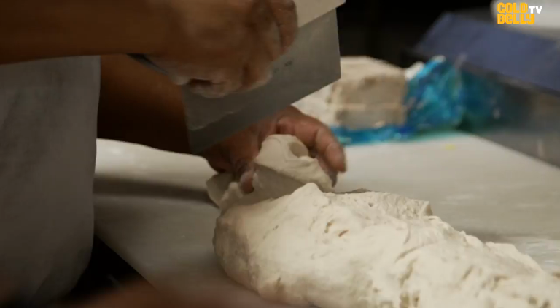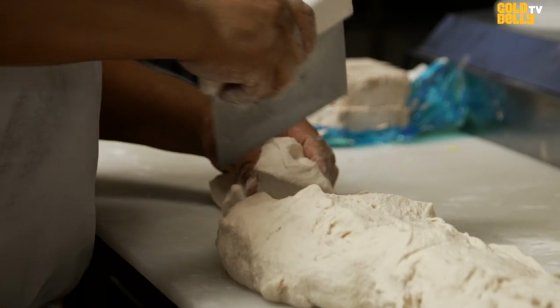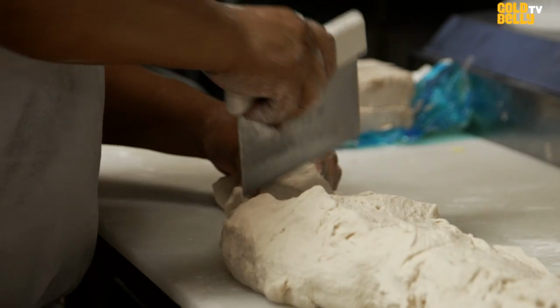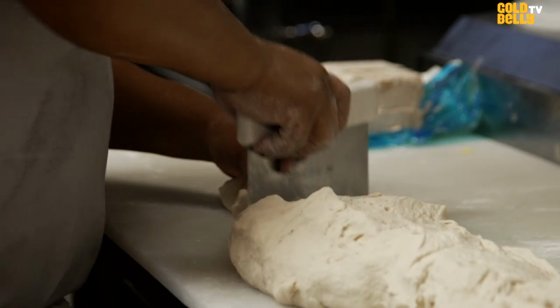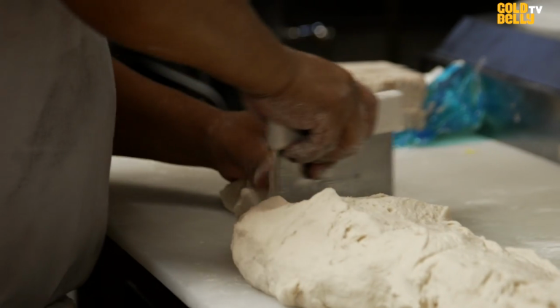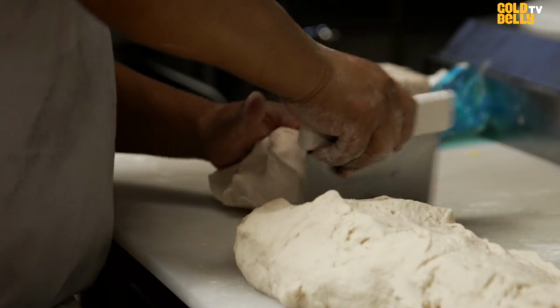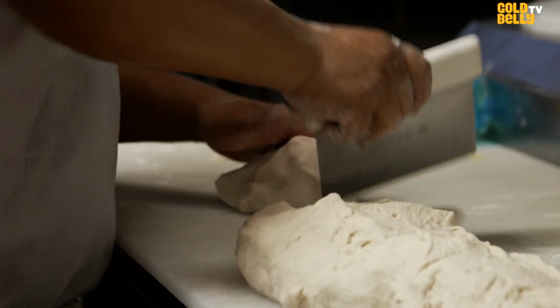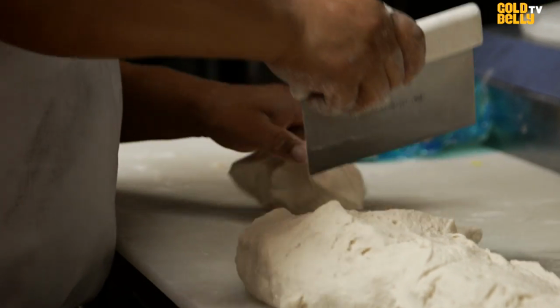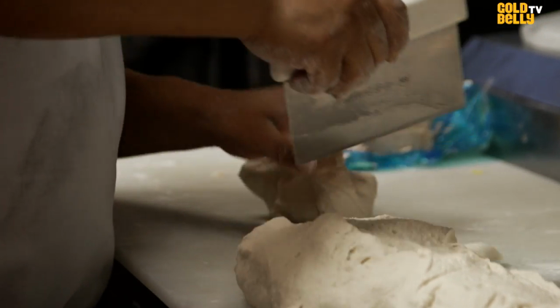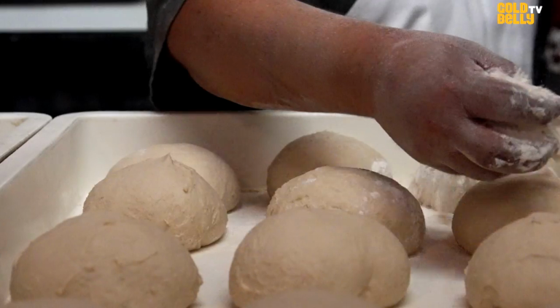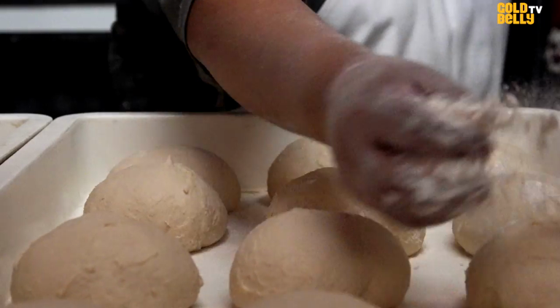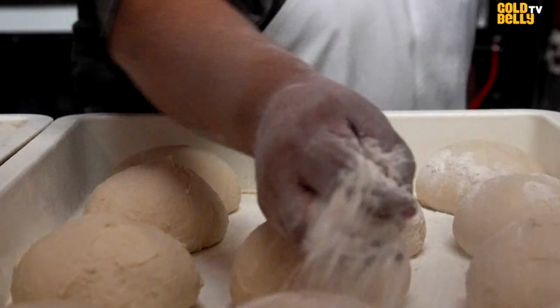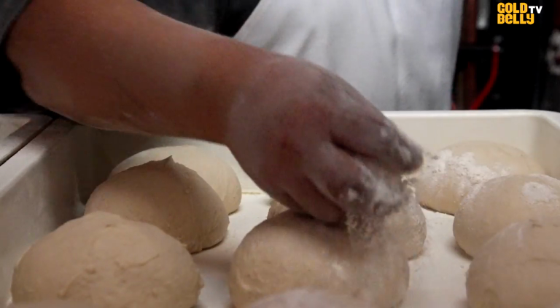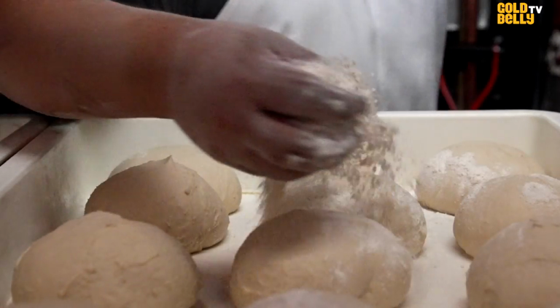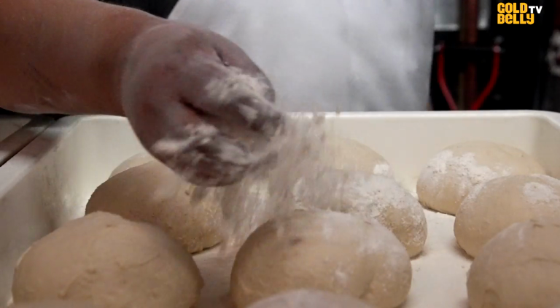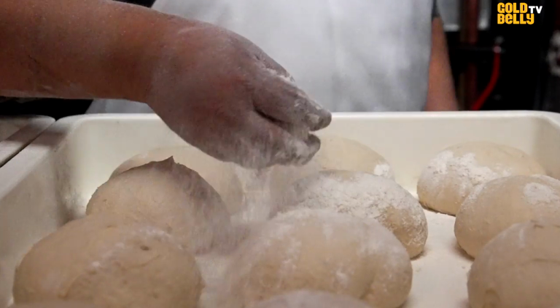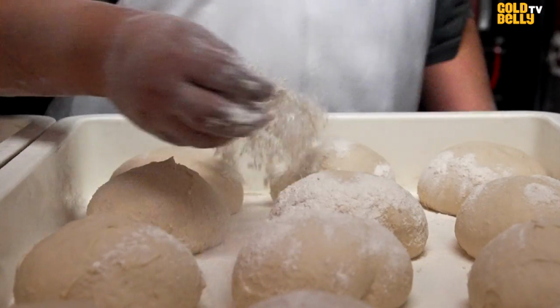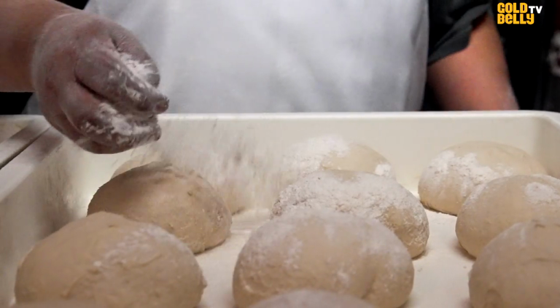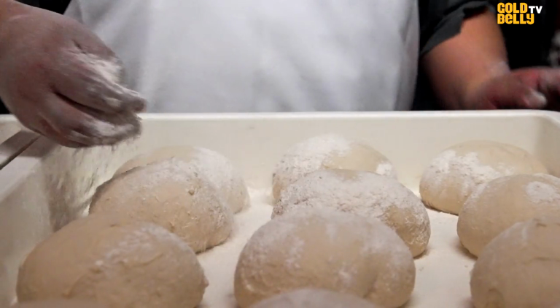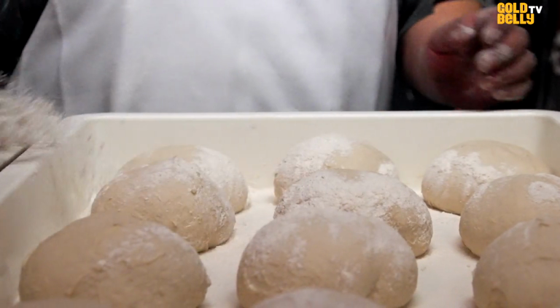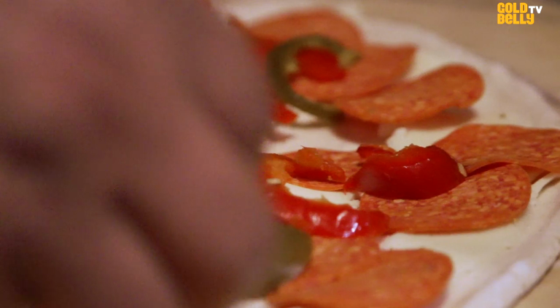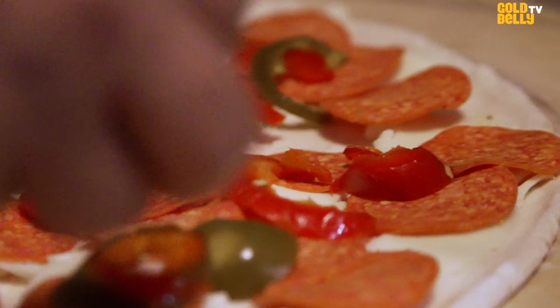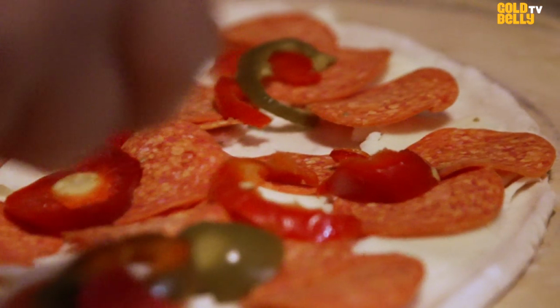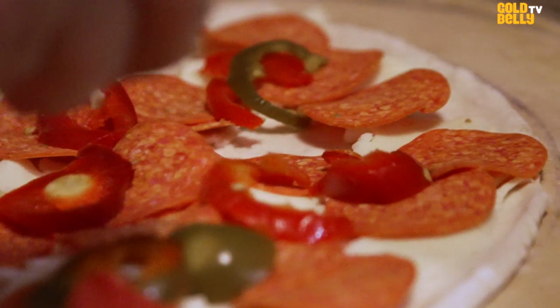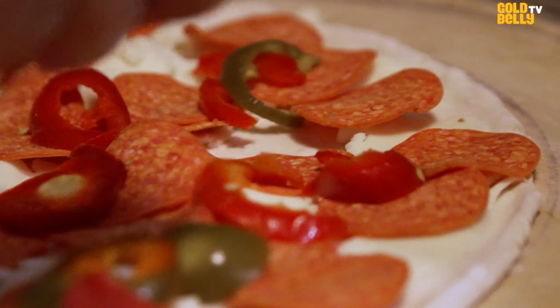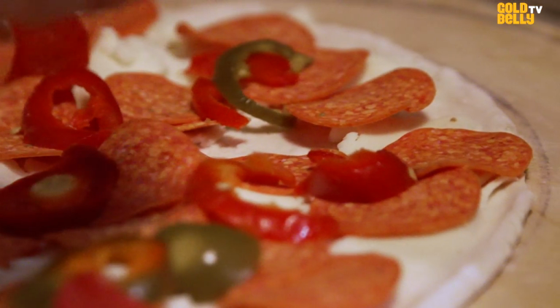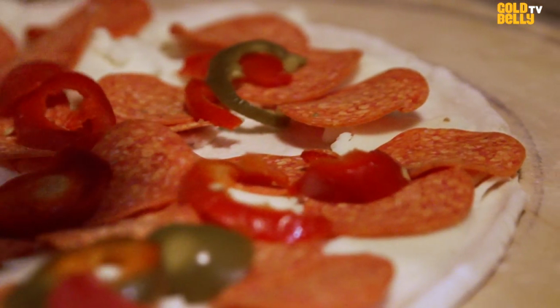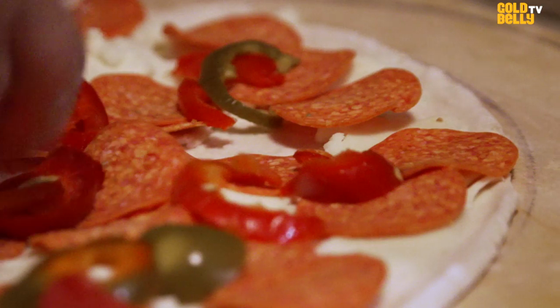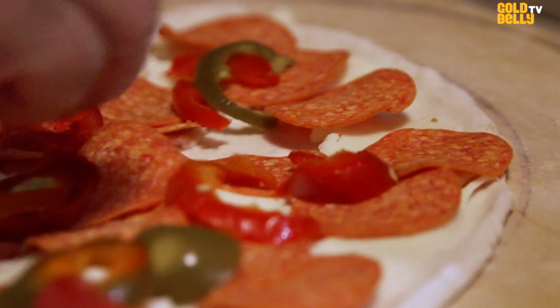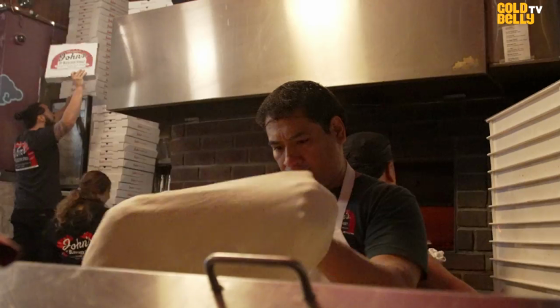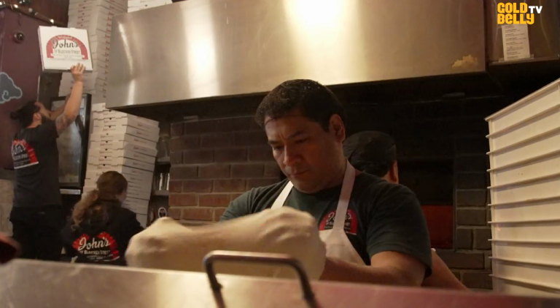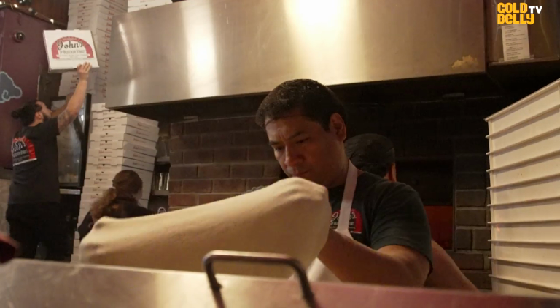The secret is hard work — getting there at 6 a.m., starting to make the dough fresh, fresh ingredients, fresh meat, and an experienced staff.